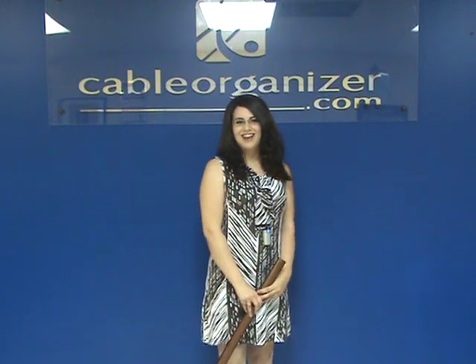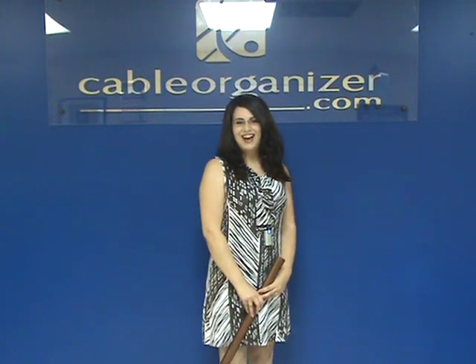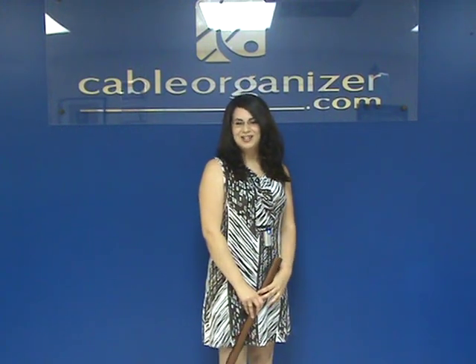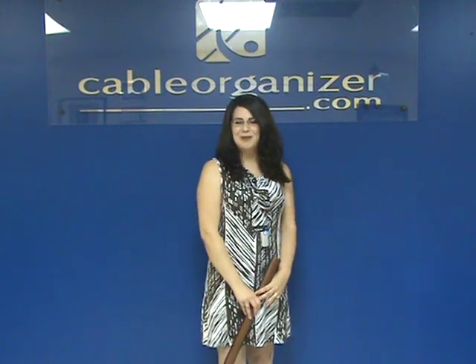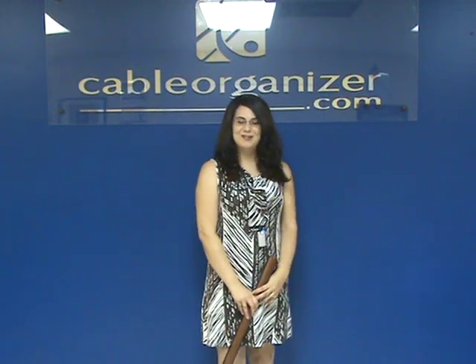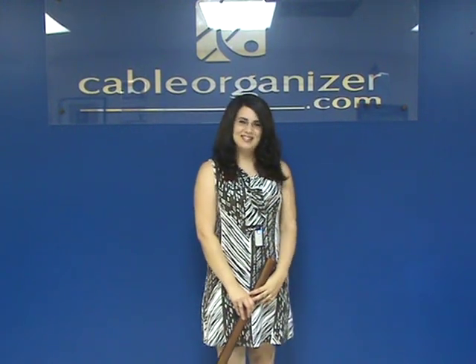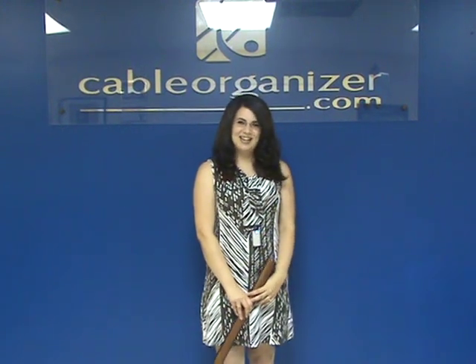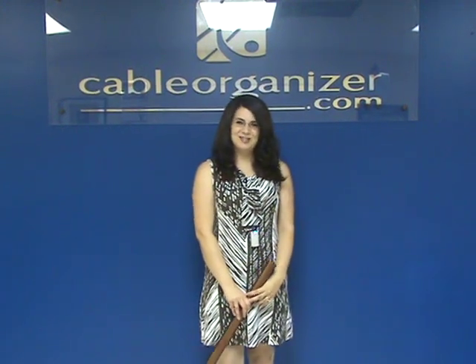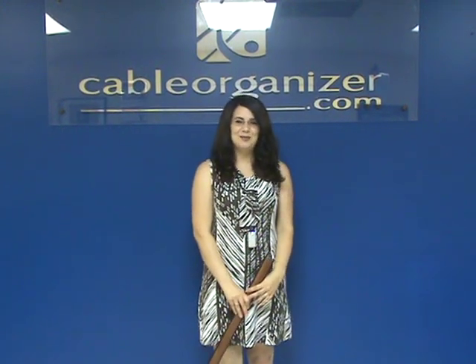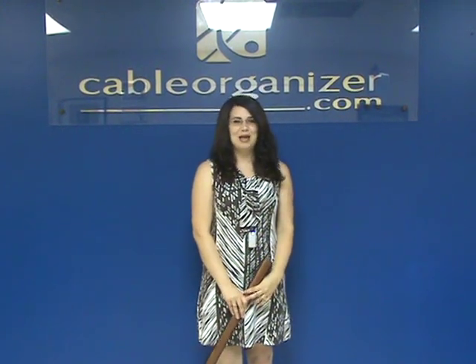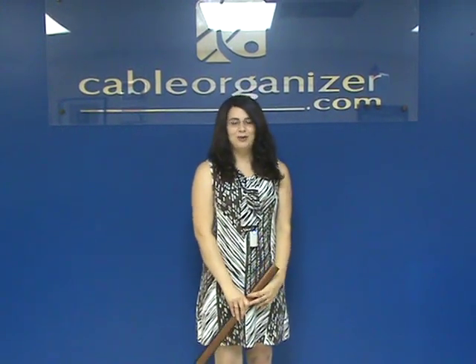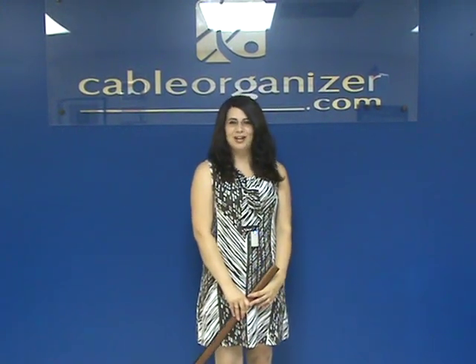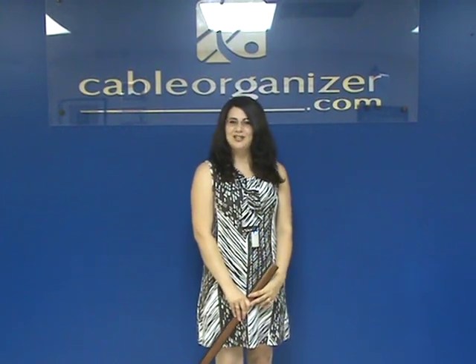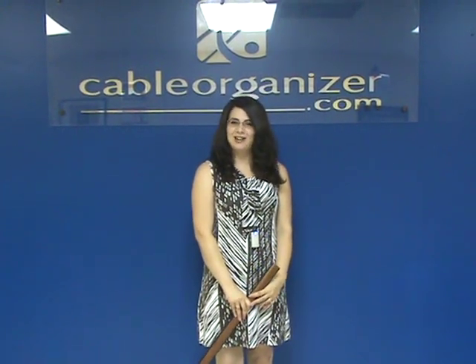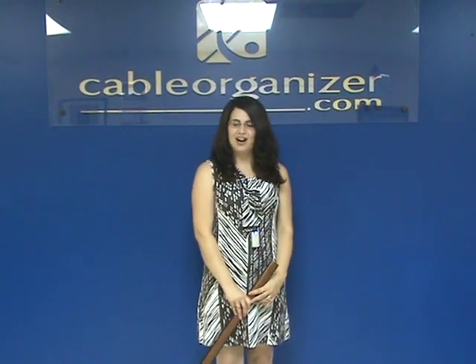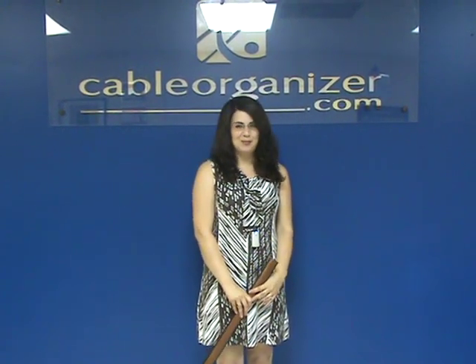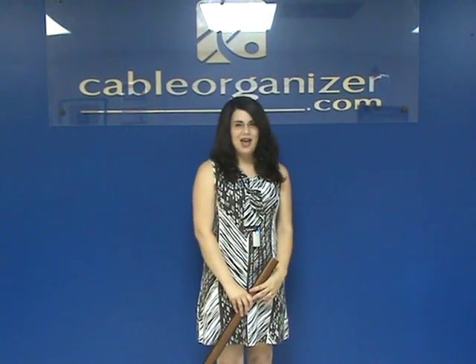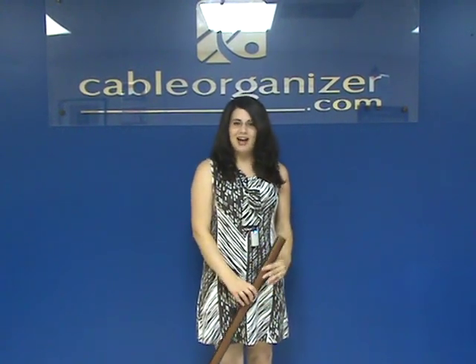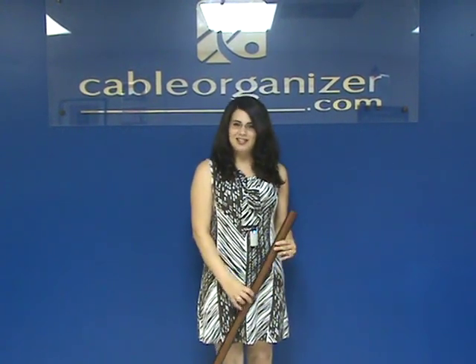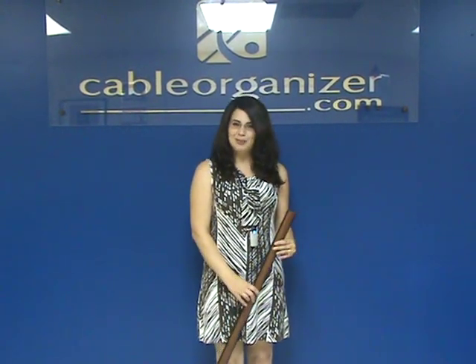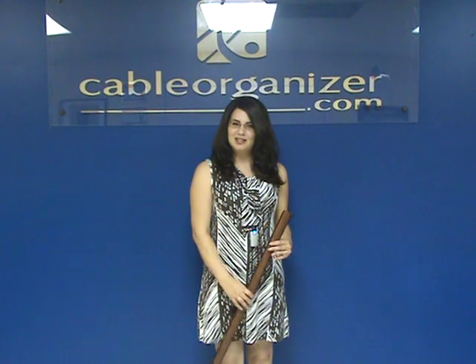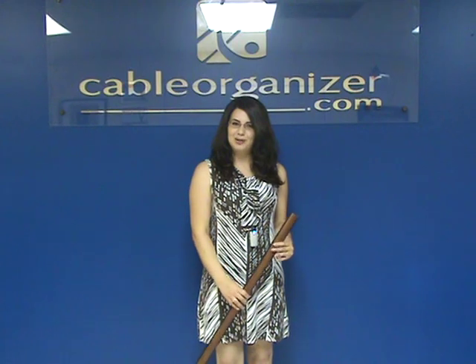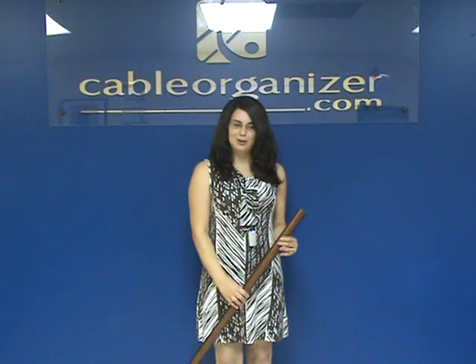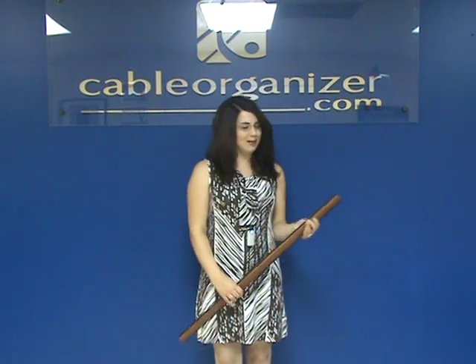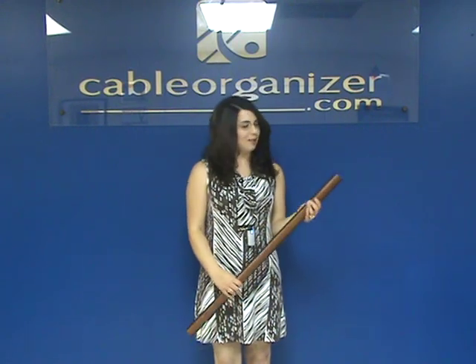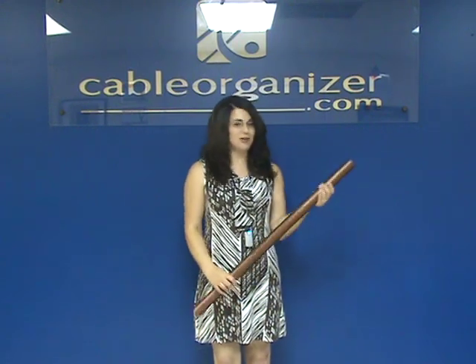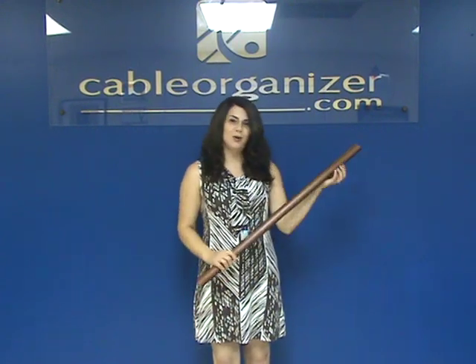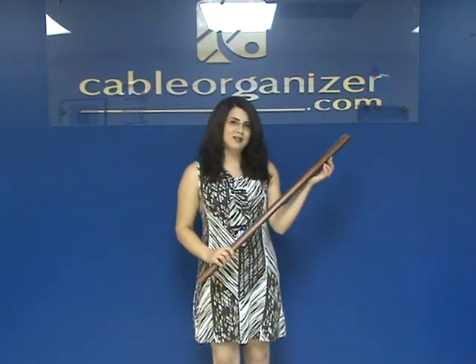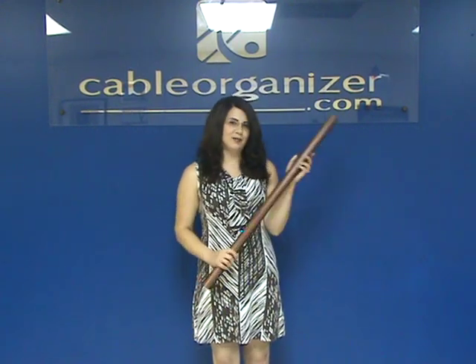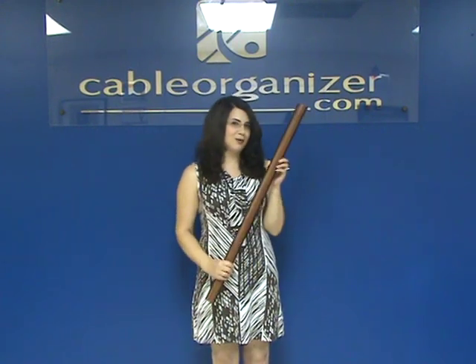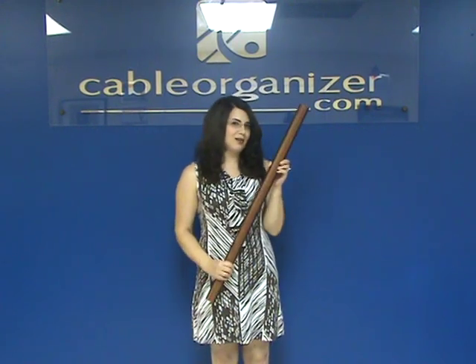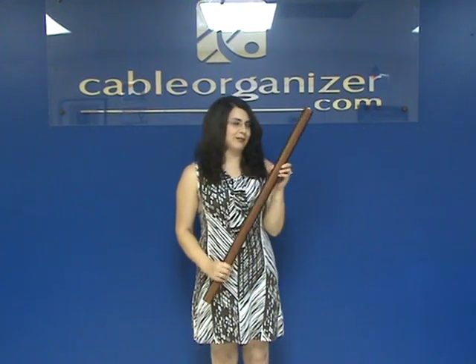Hi, I'm Christina Hansen from CableOrganizer.com, and today I'm going to tell you a little bit about the Cord Saver Cord Cover.